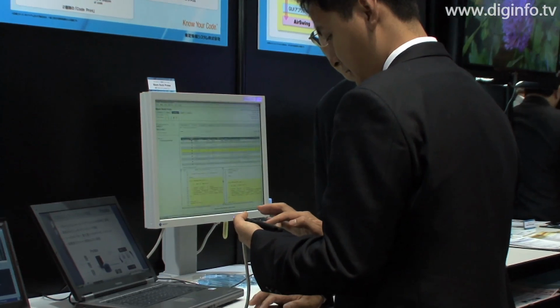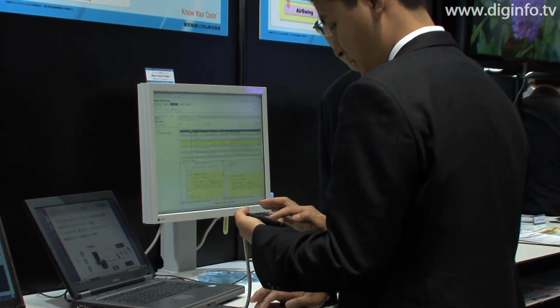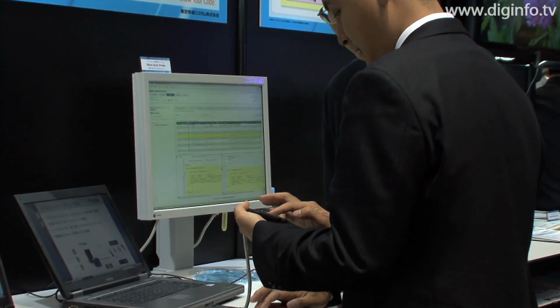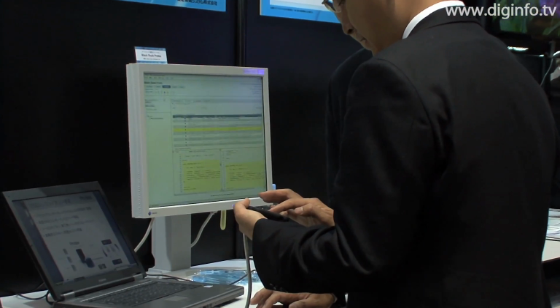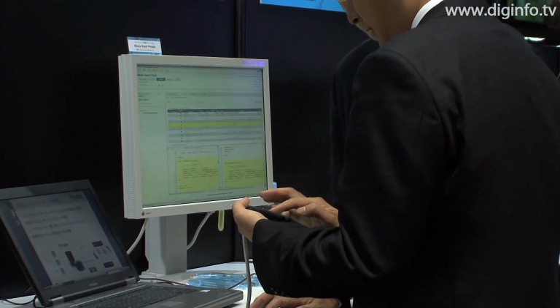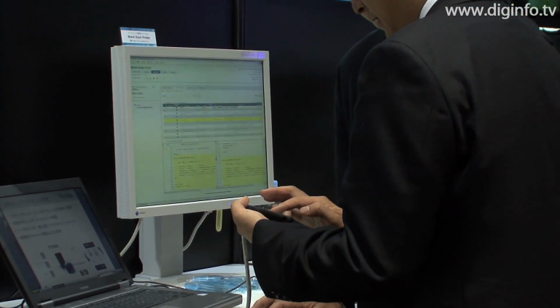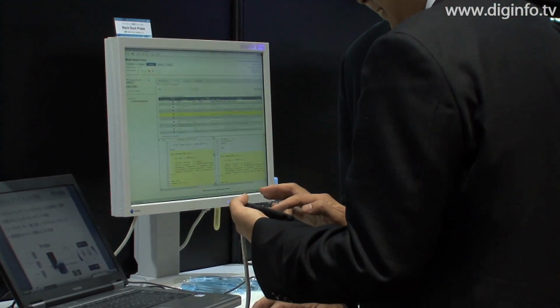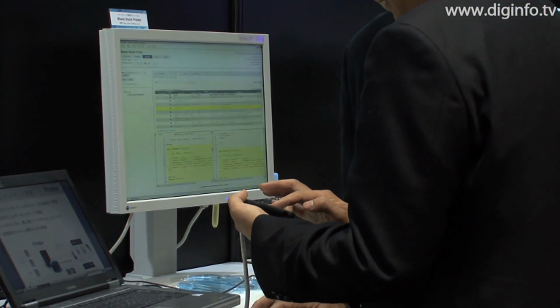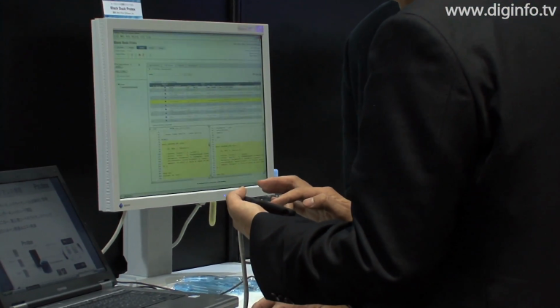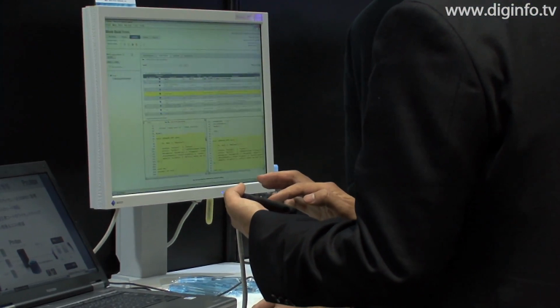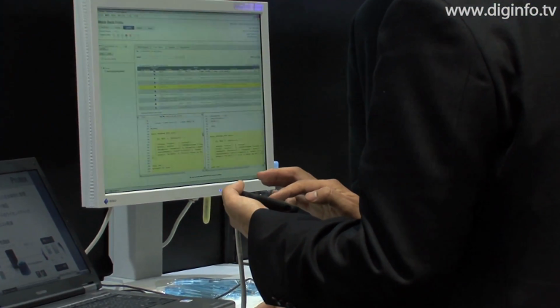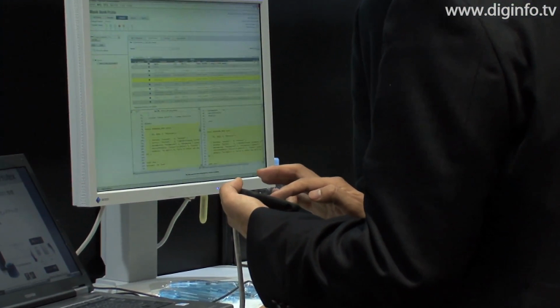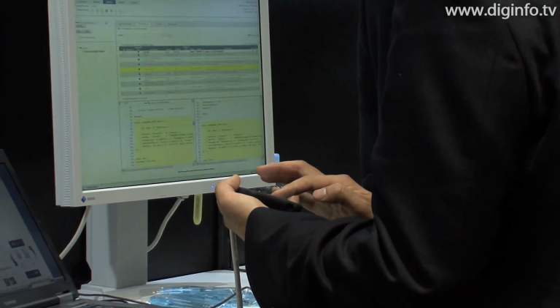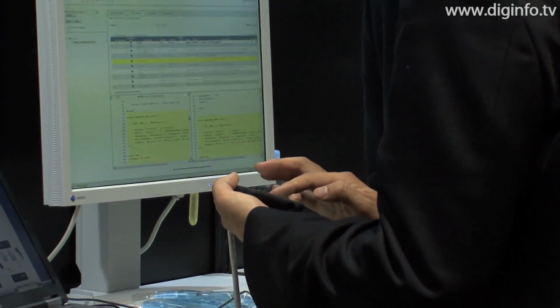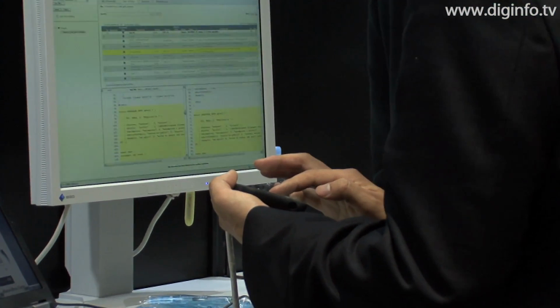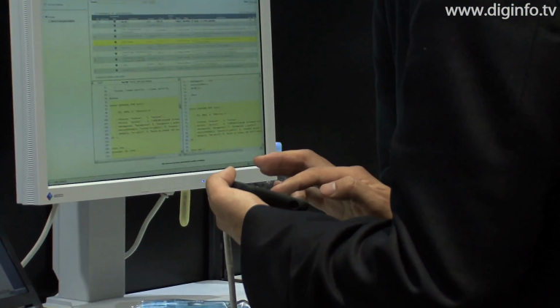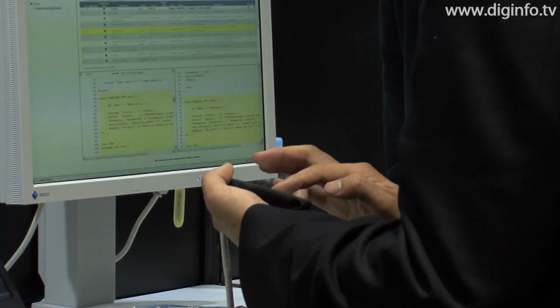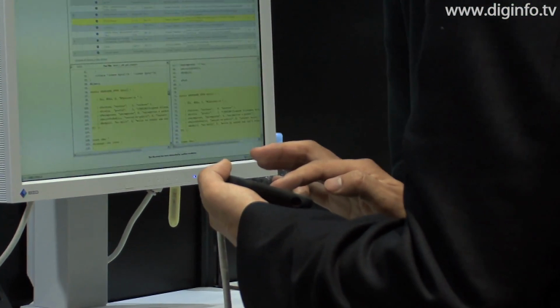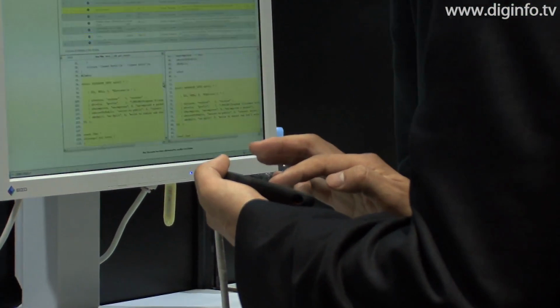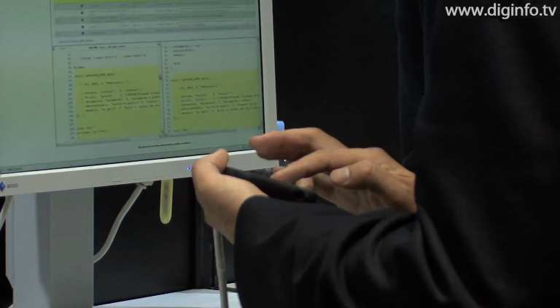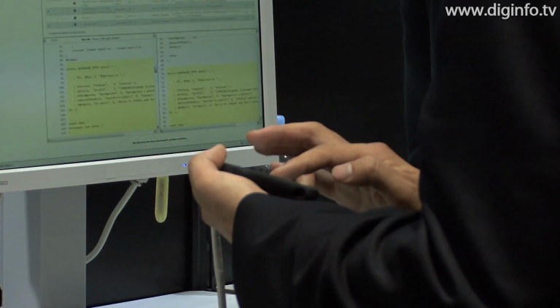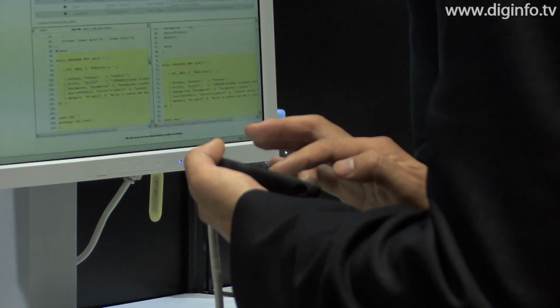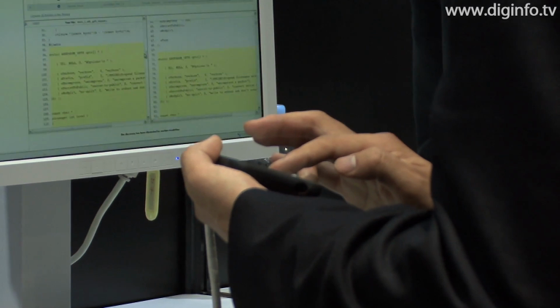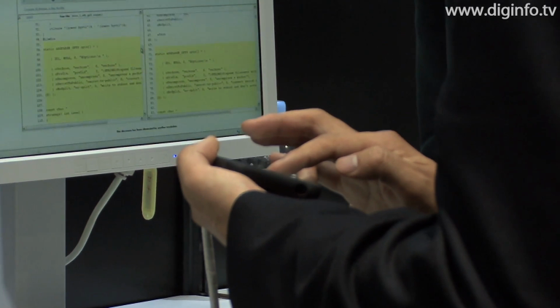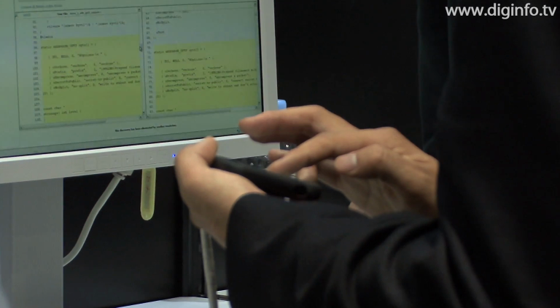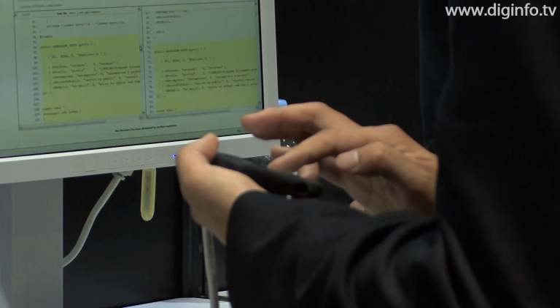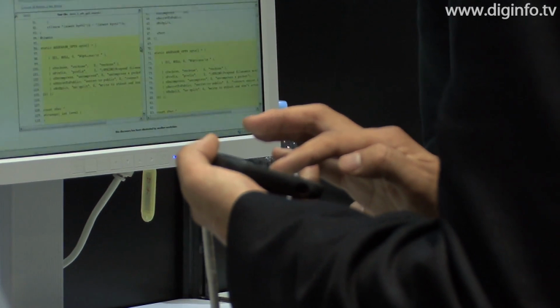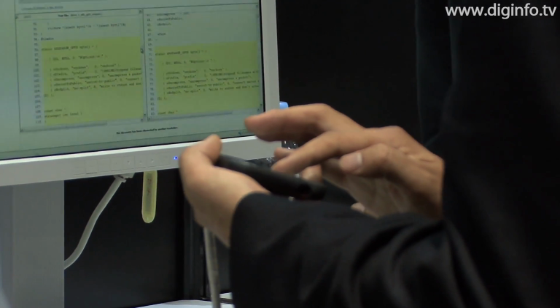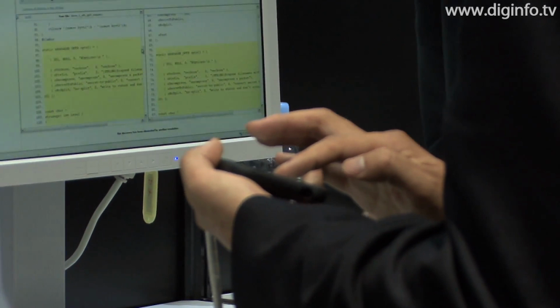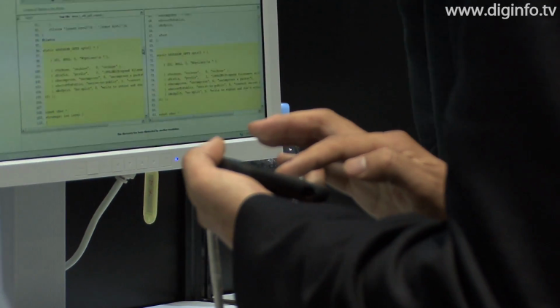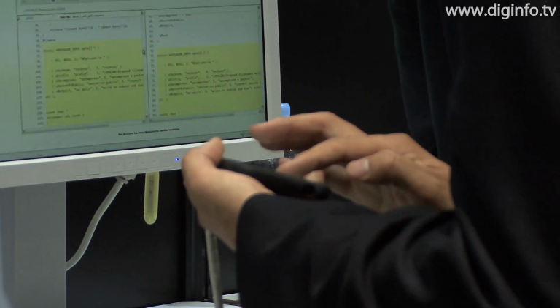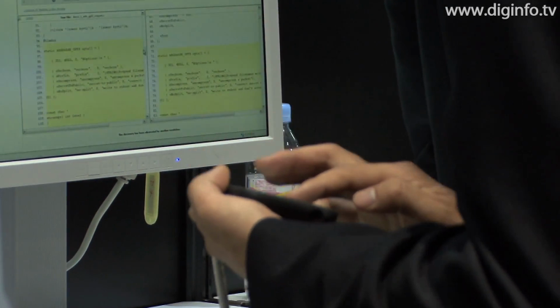For software developers, Toshiba Information Systems plans to offer an SDK using this system.